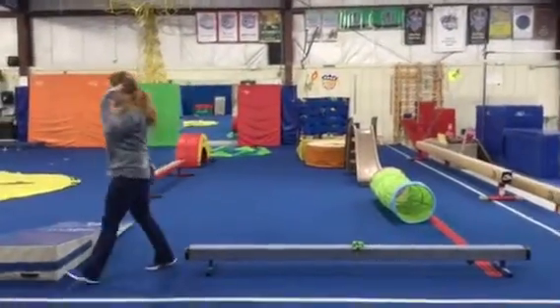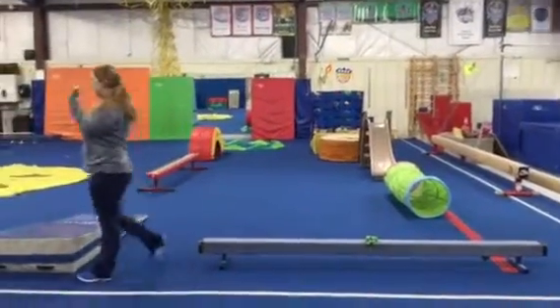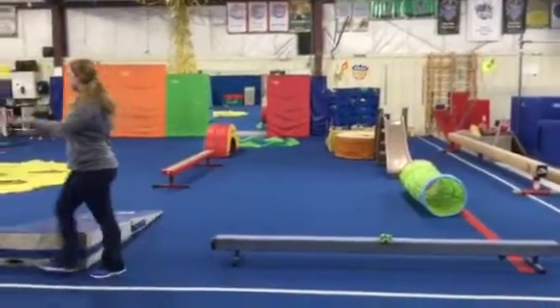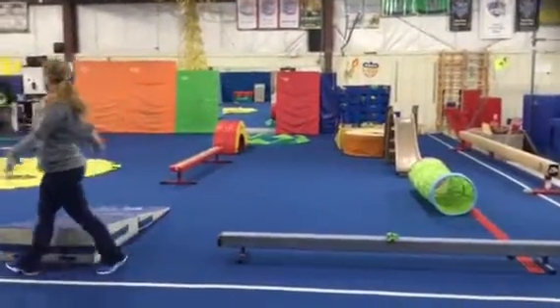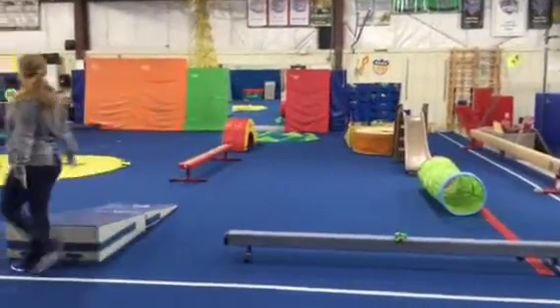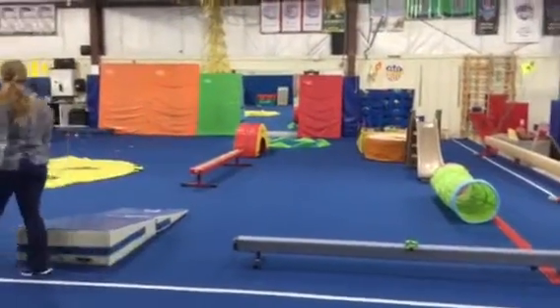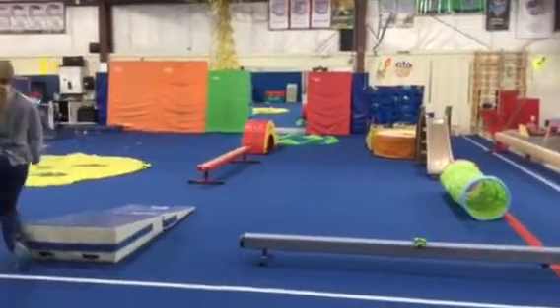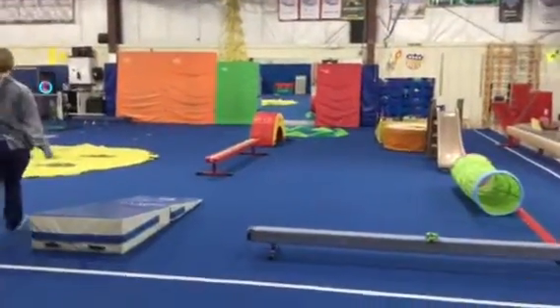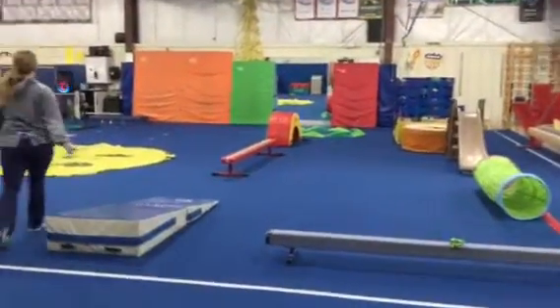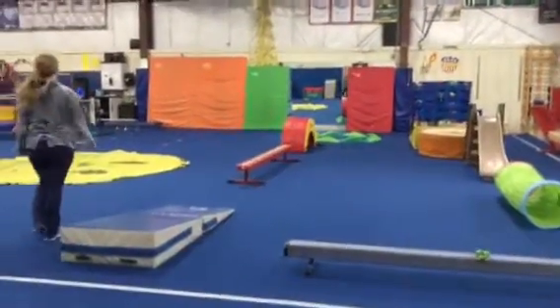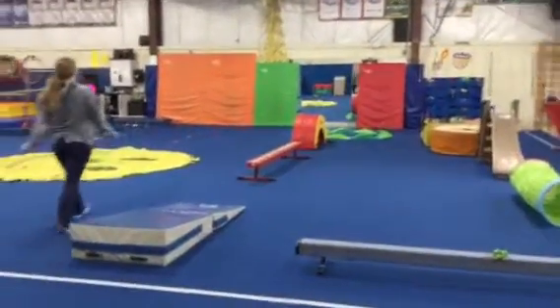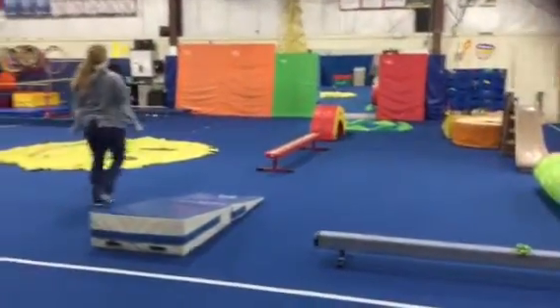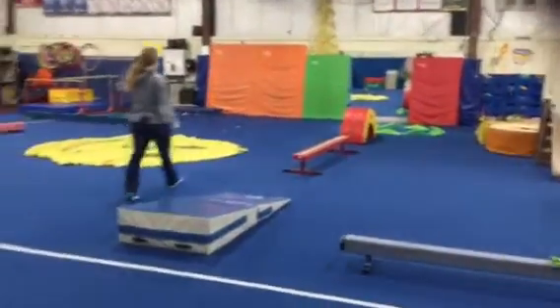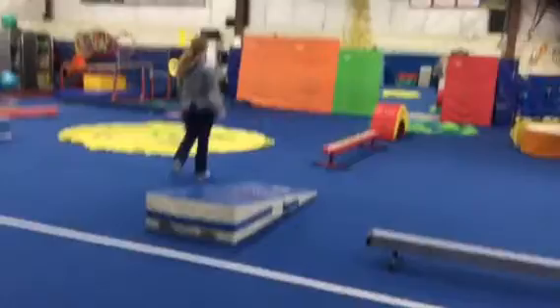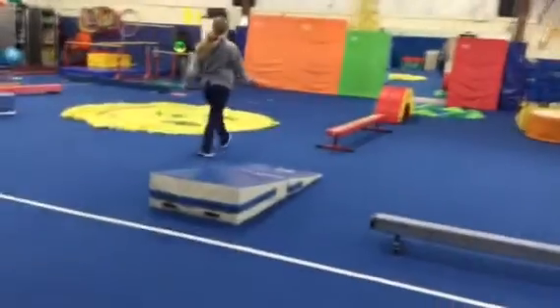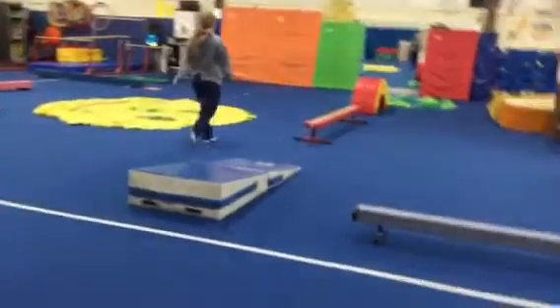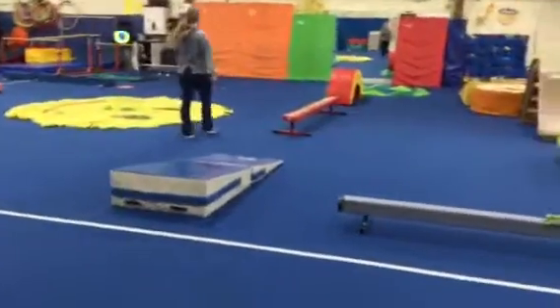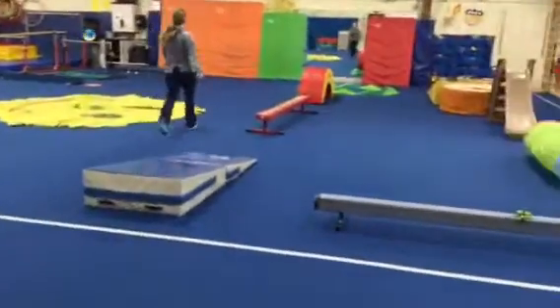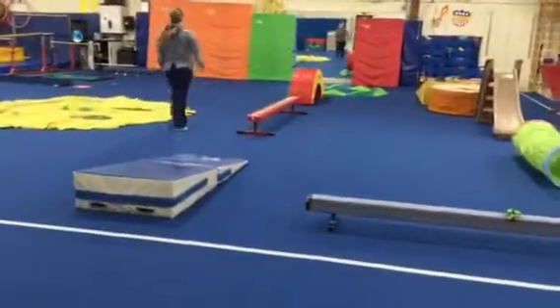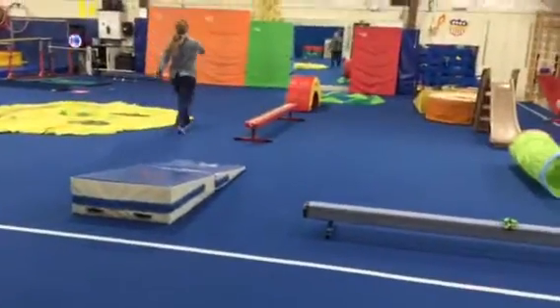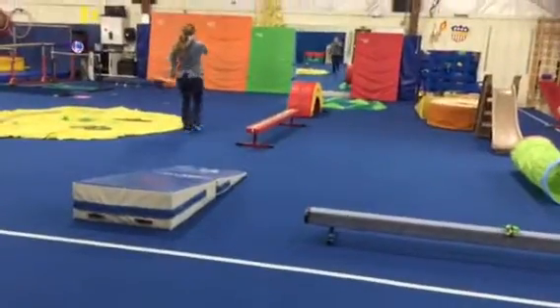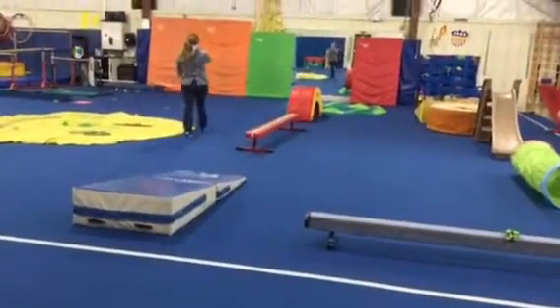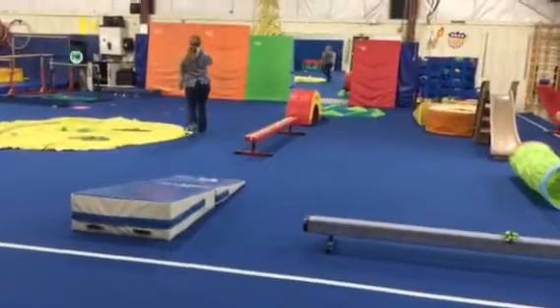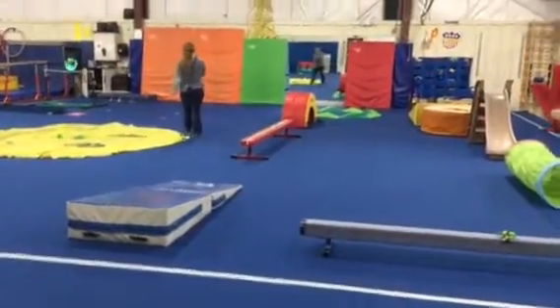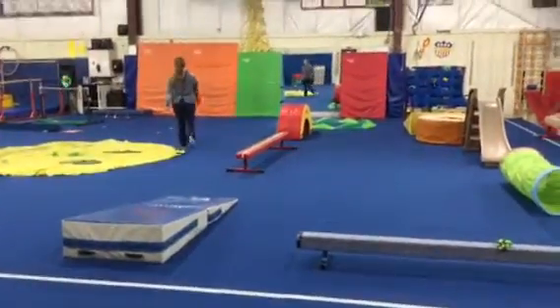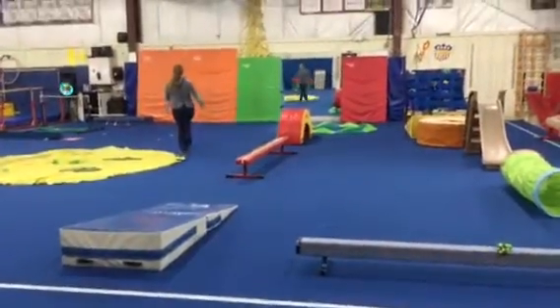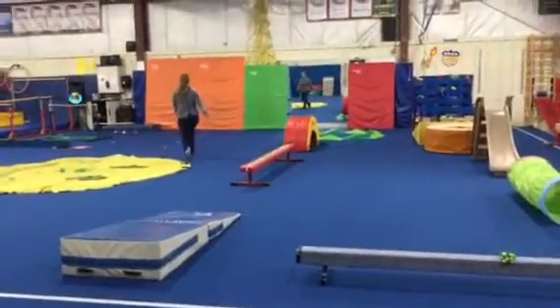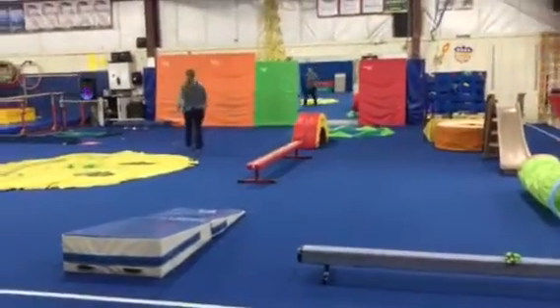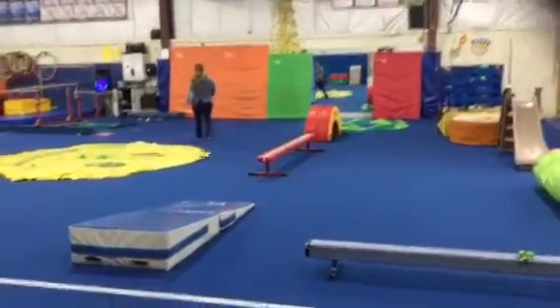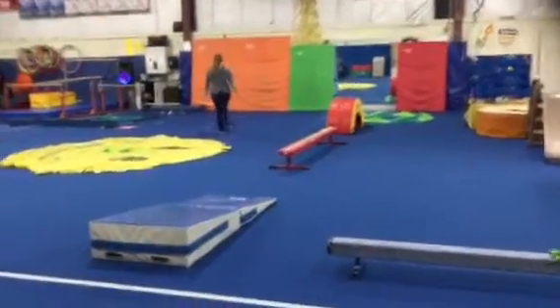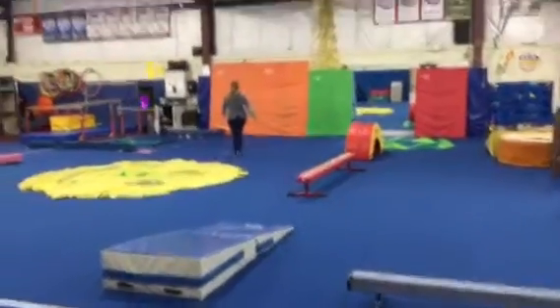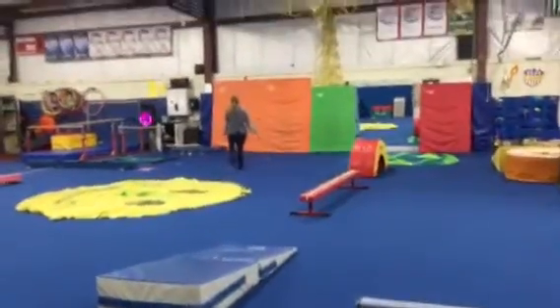For our regroup we're gonna play a game of hot potato. Then we'll head over to our bar stations.